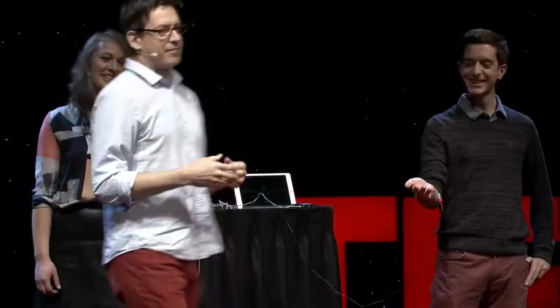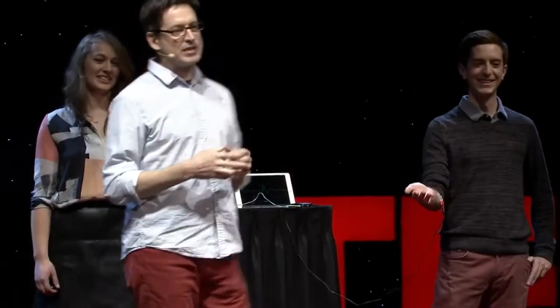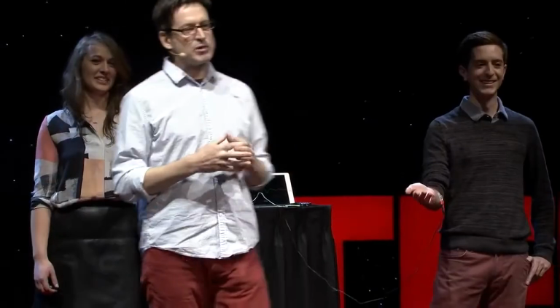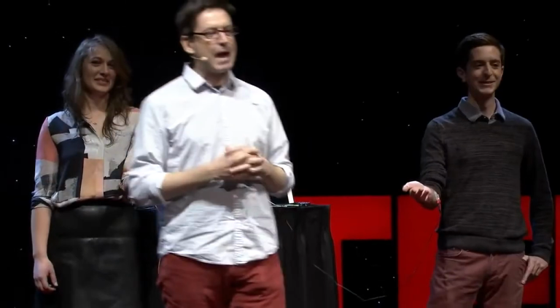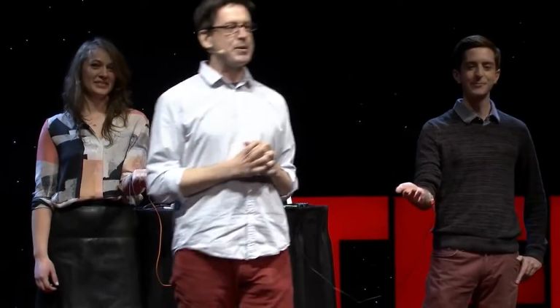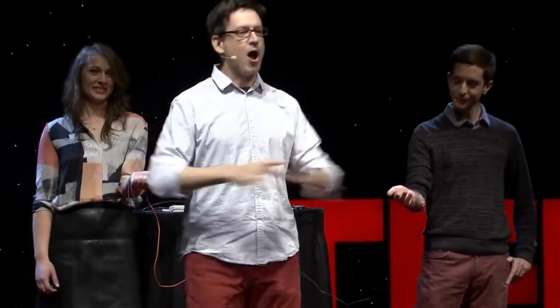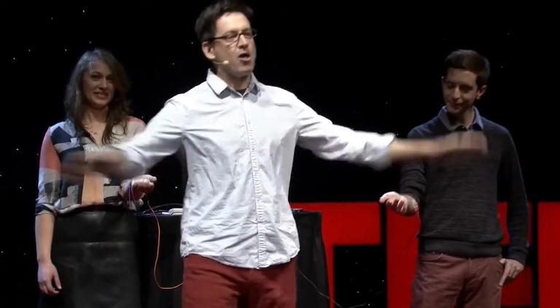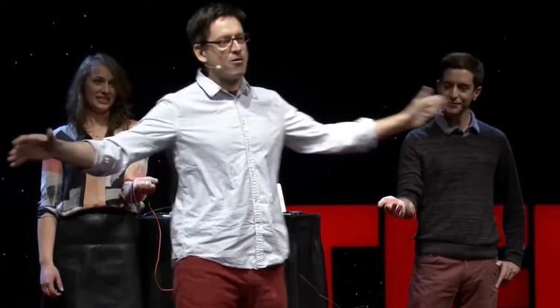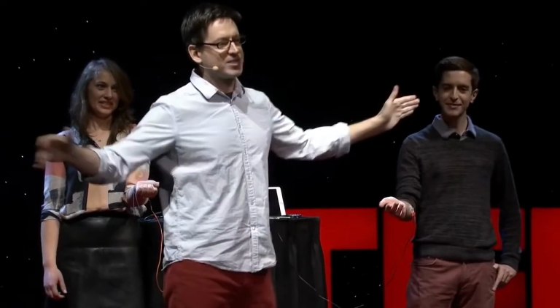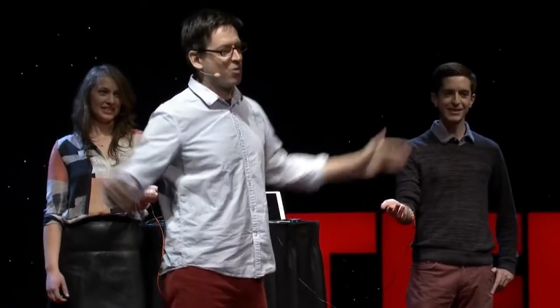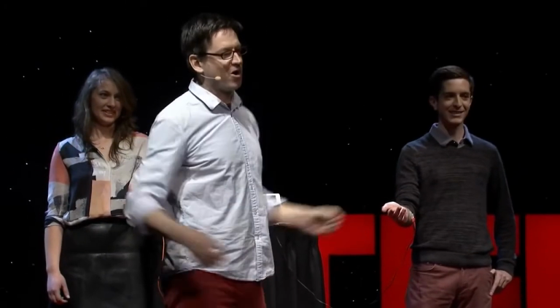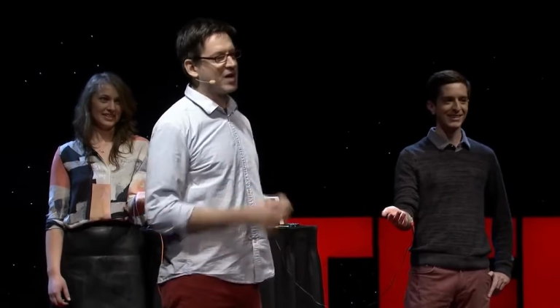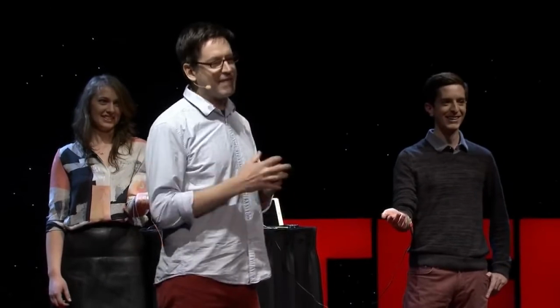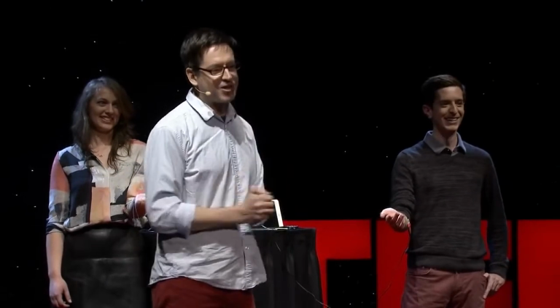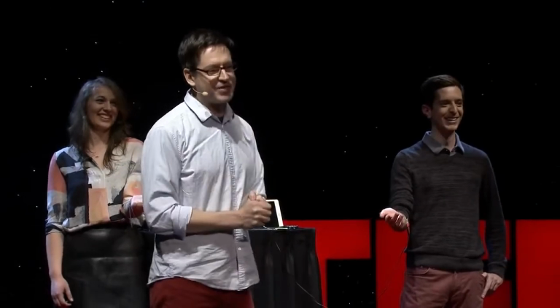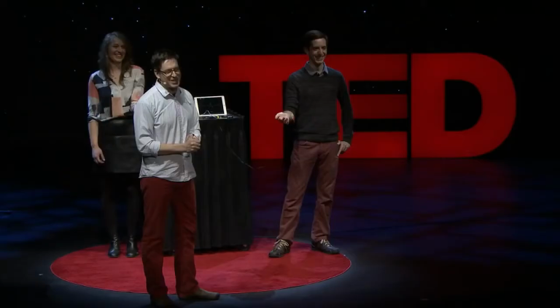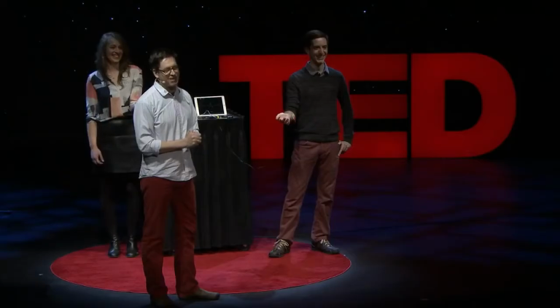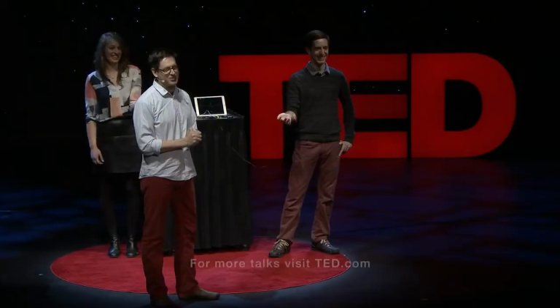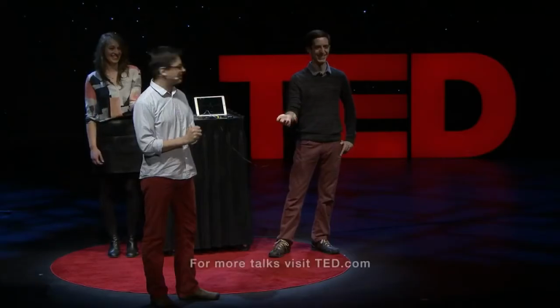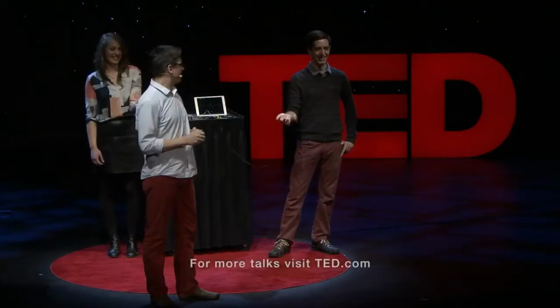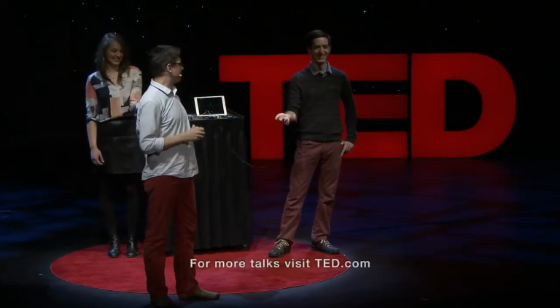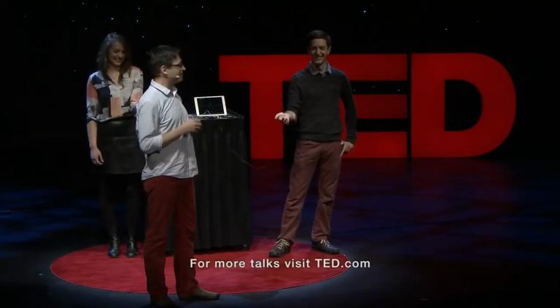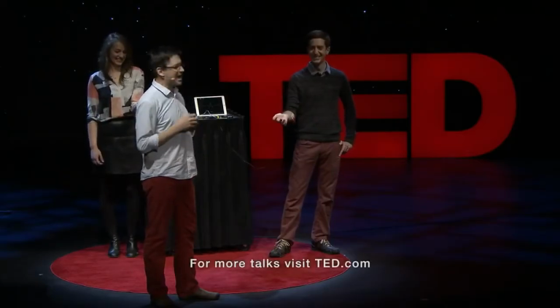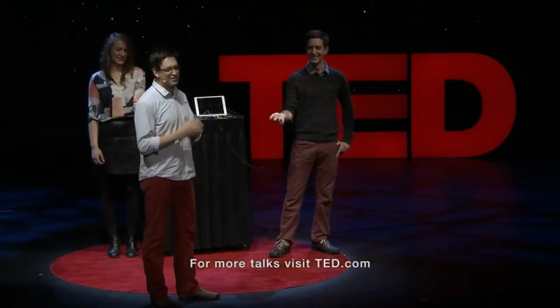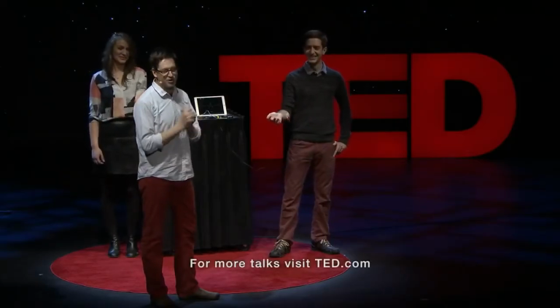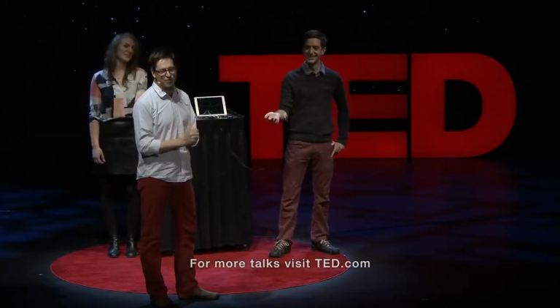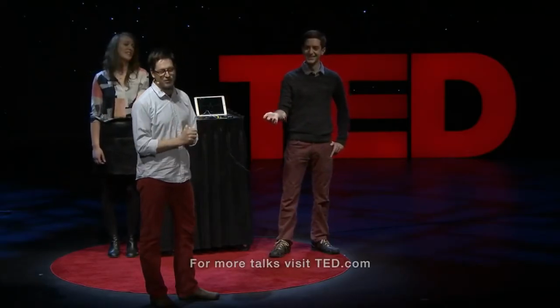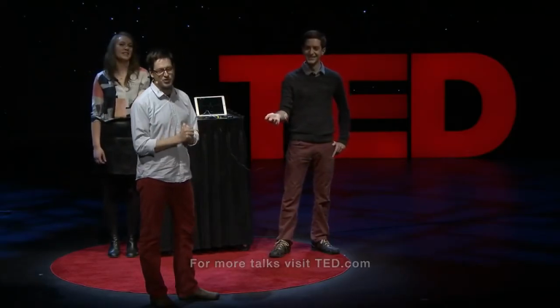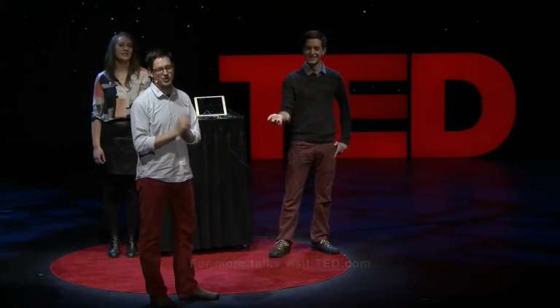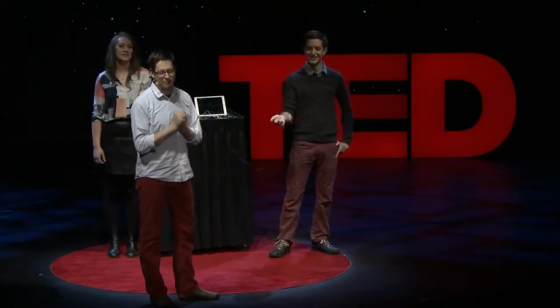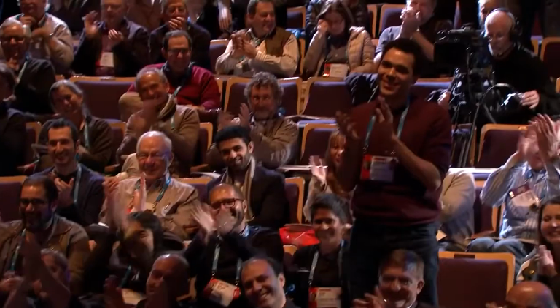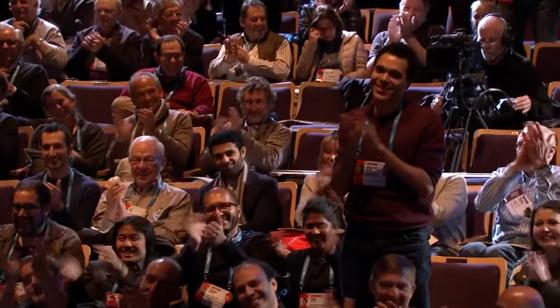Thank you guys for being such good sports. This is what's happening all across the world — electrophysiology. And we're going to bring on the neuro revolution. Thank you.